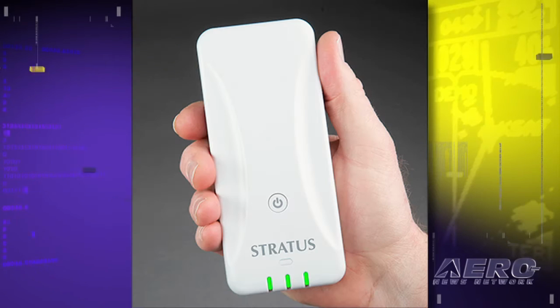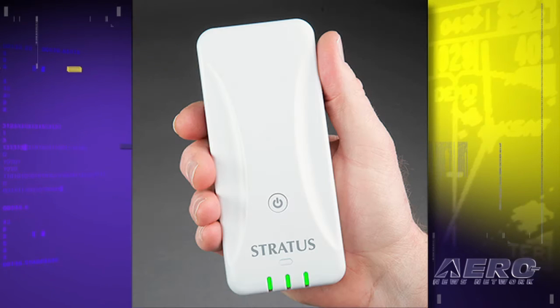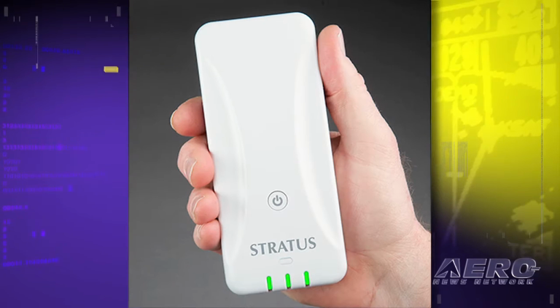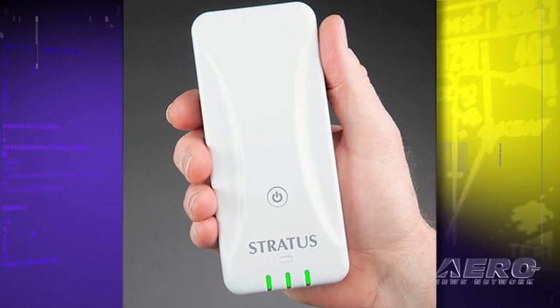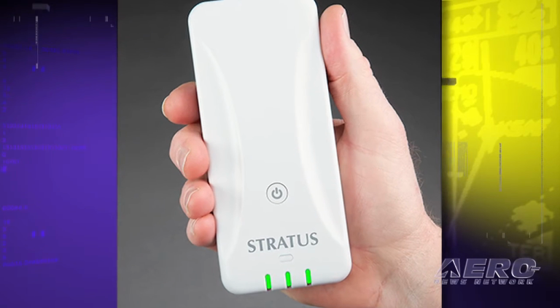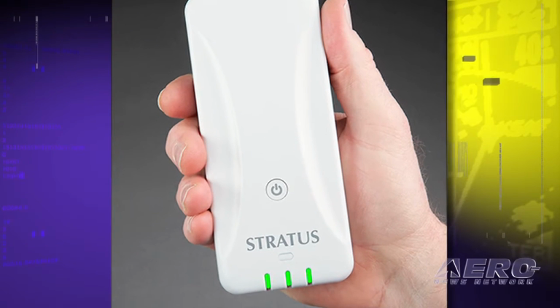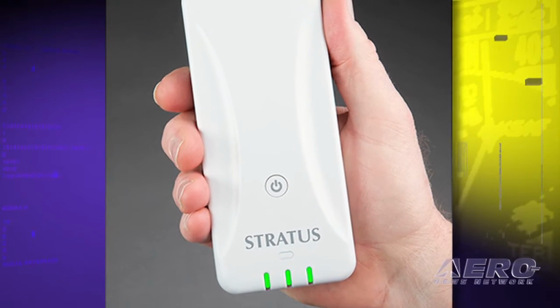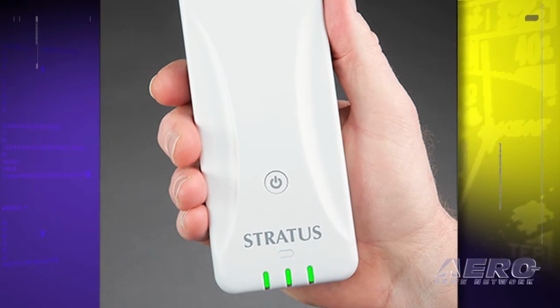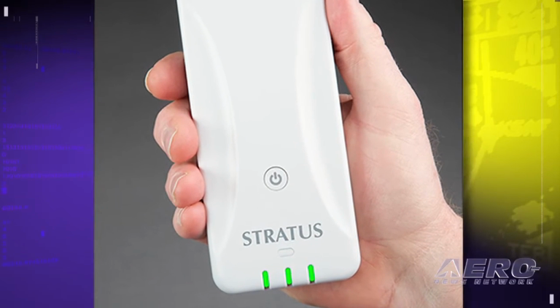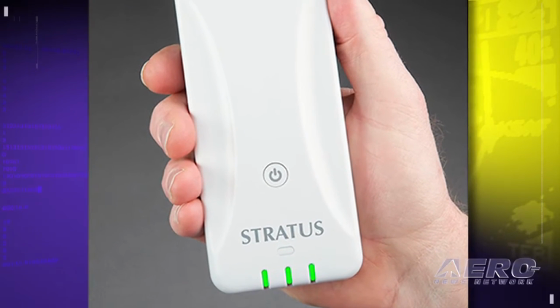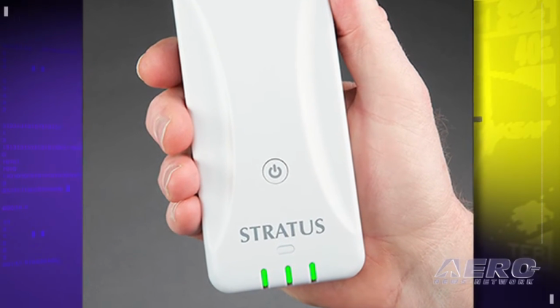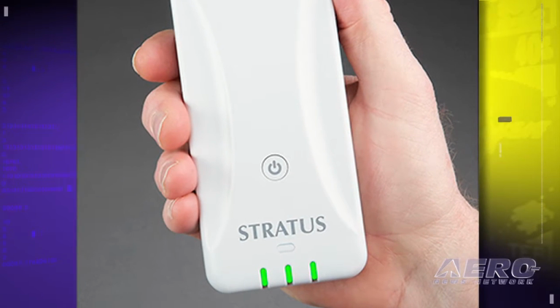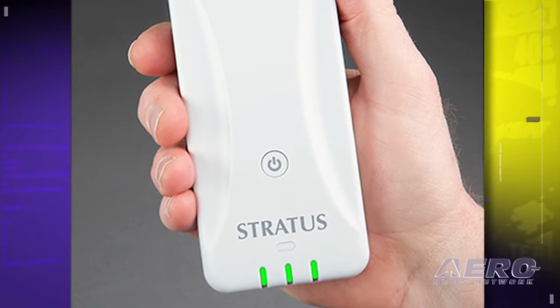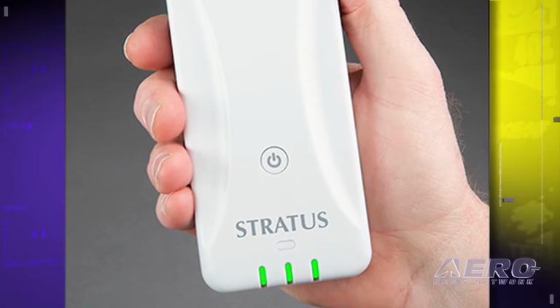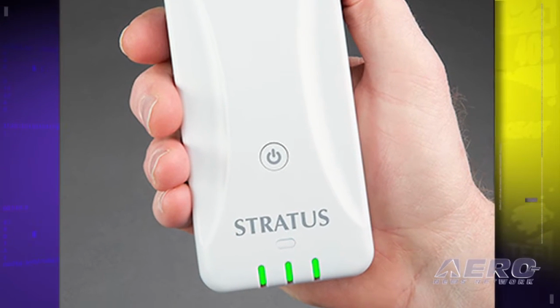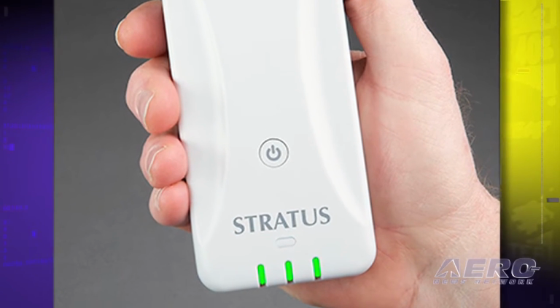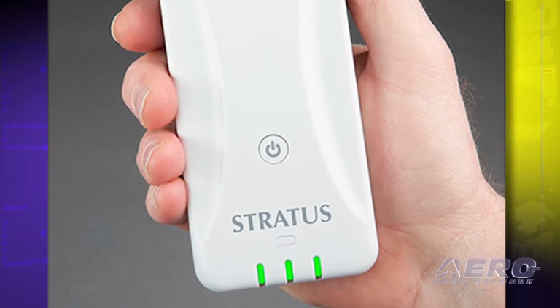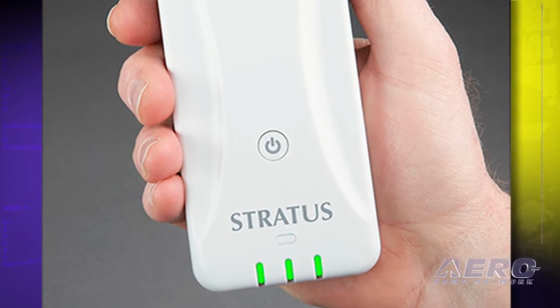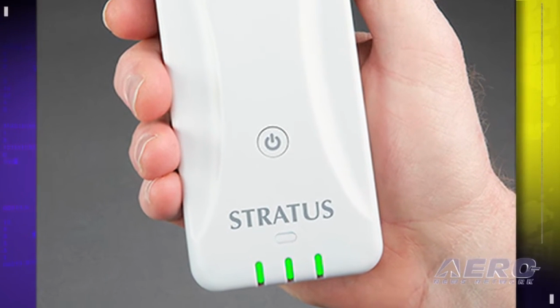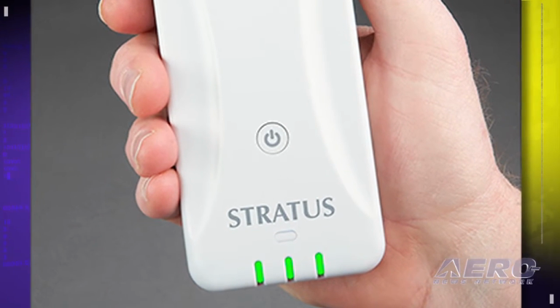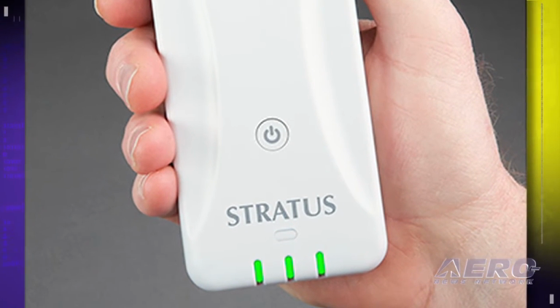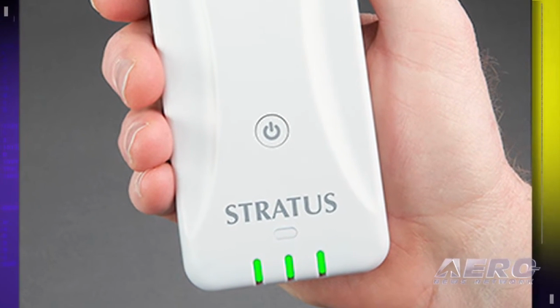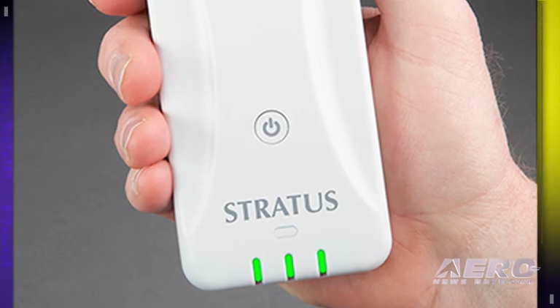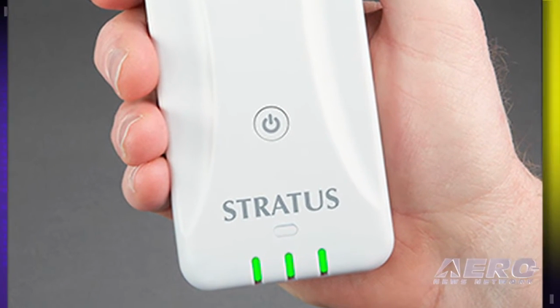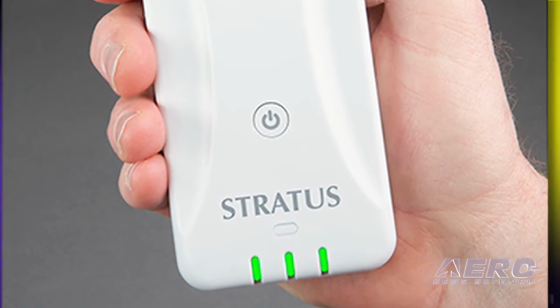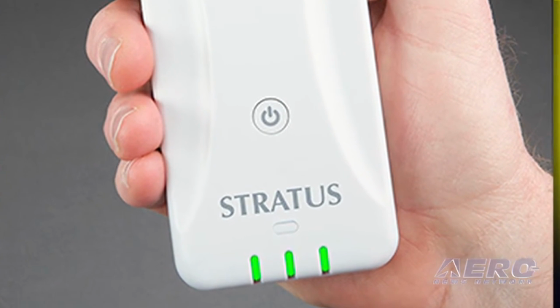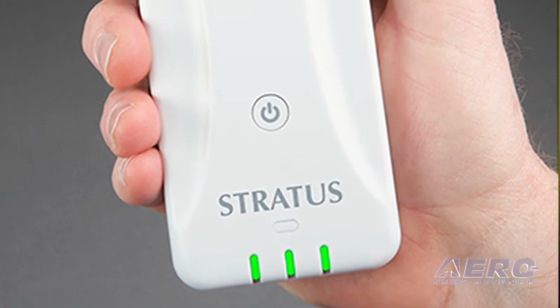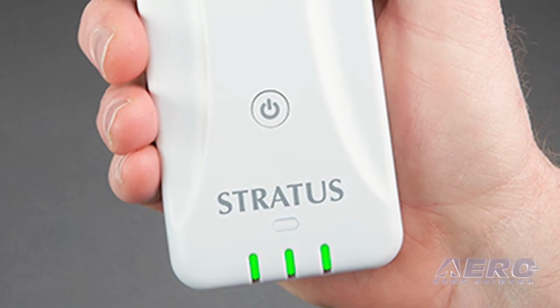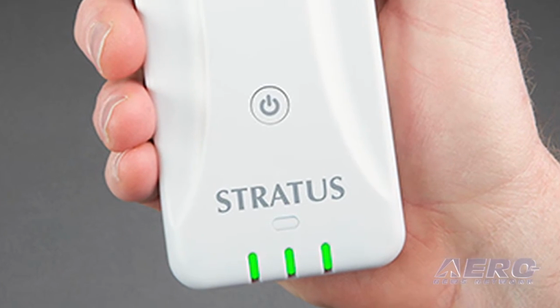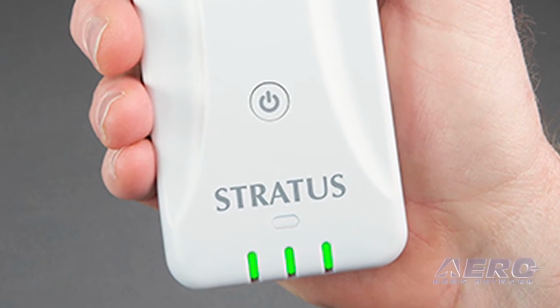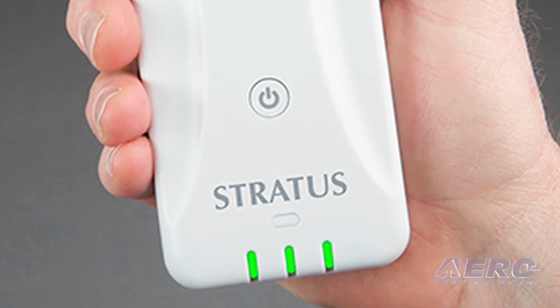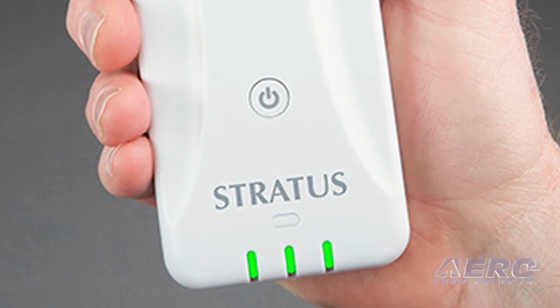Availability and cost? $8.99 for the Stratus 2. We do still sell the original Stratus 1 at $6.99.